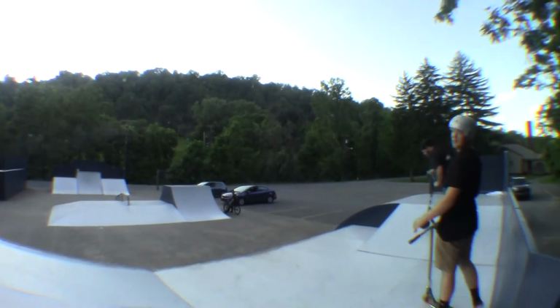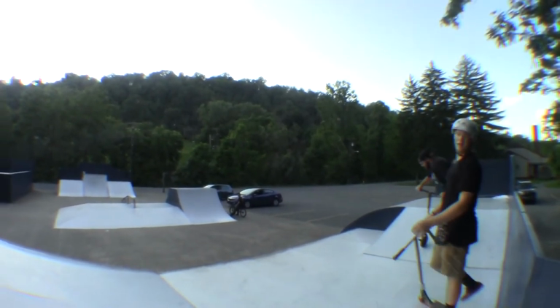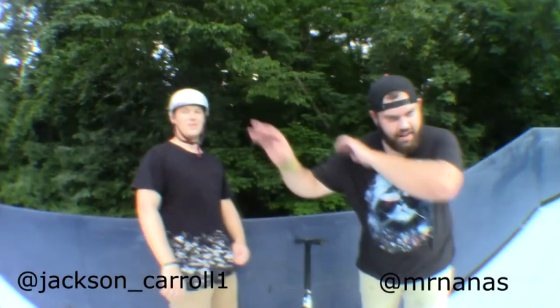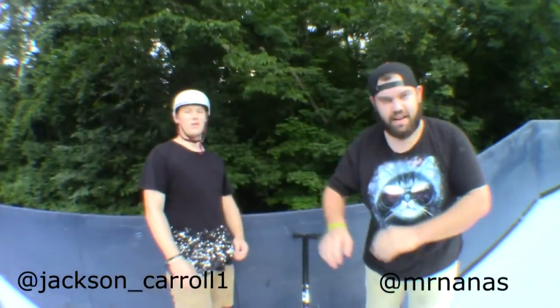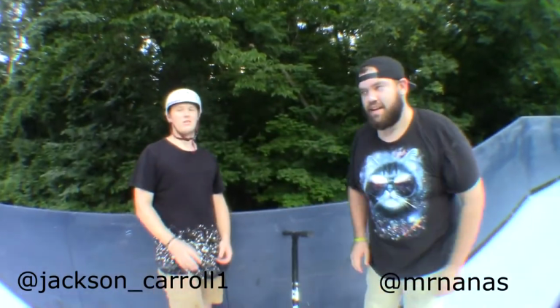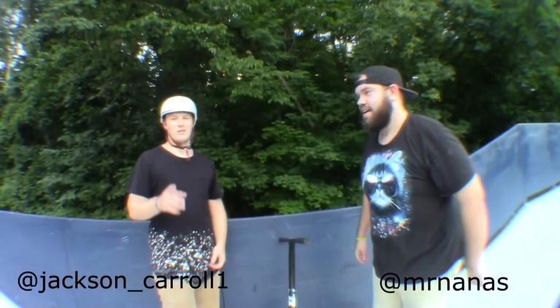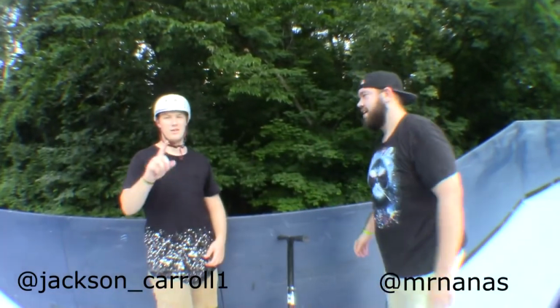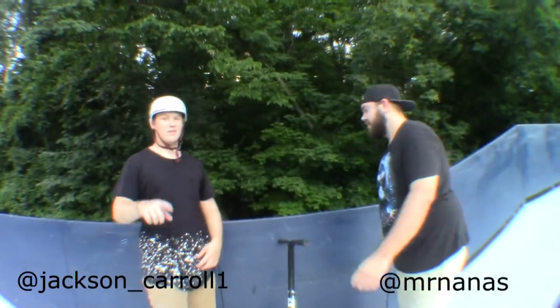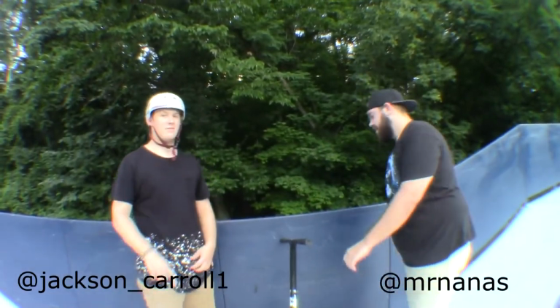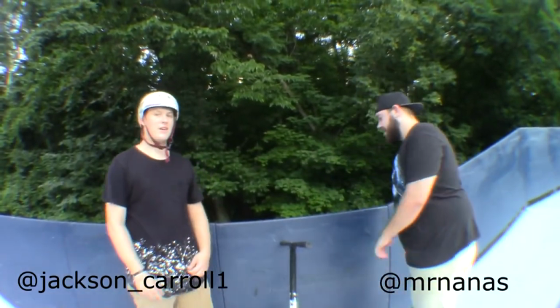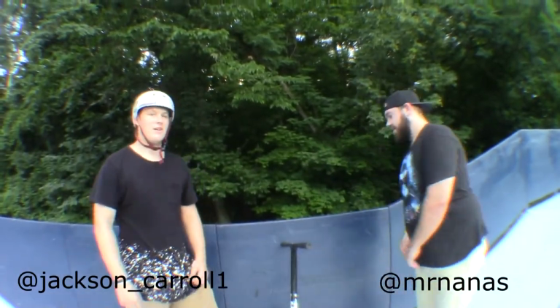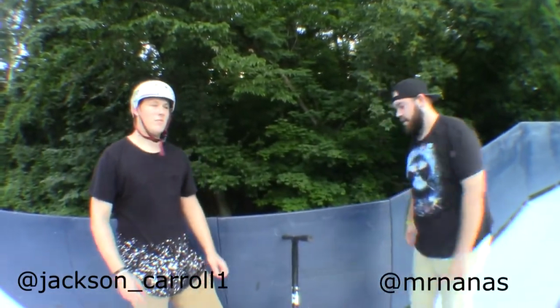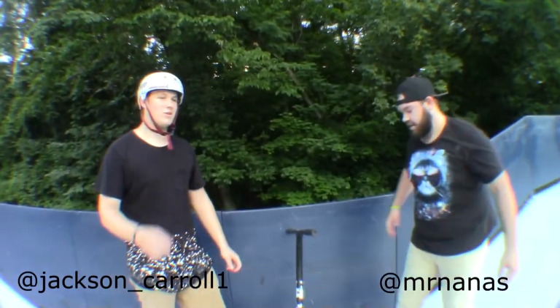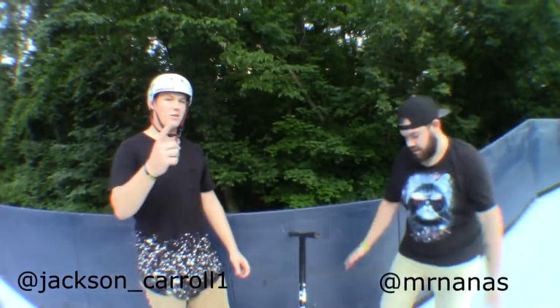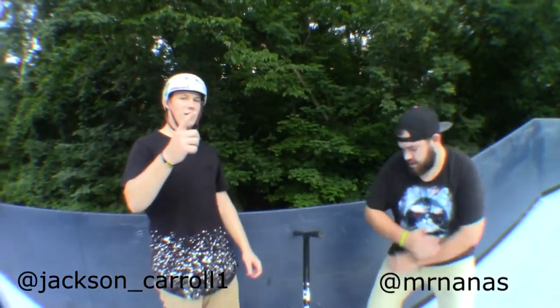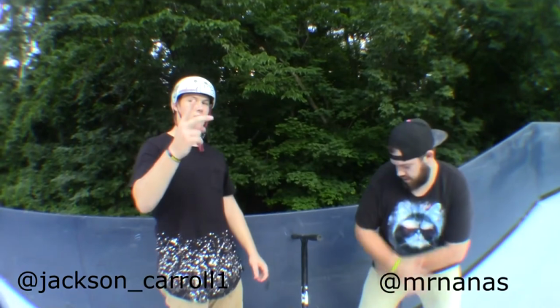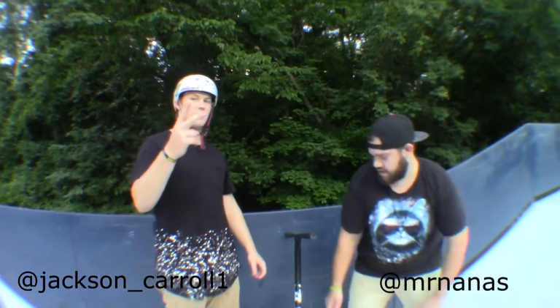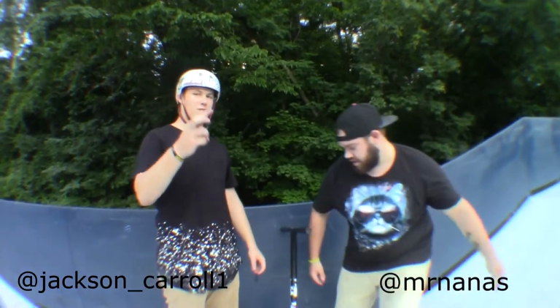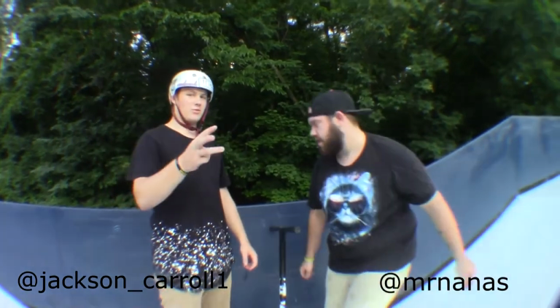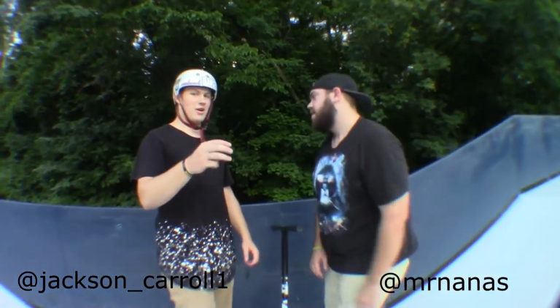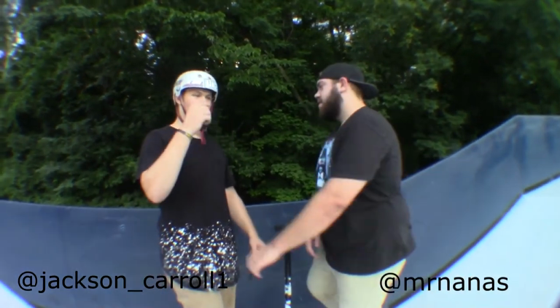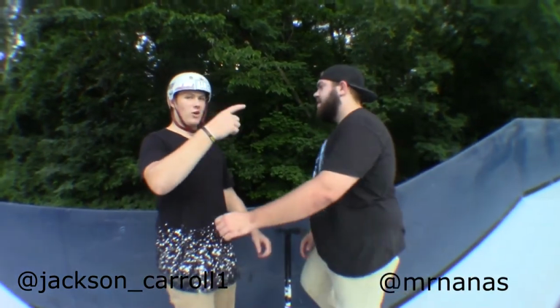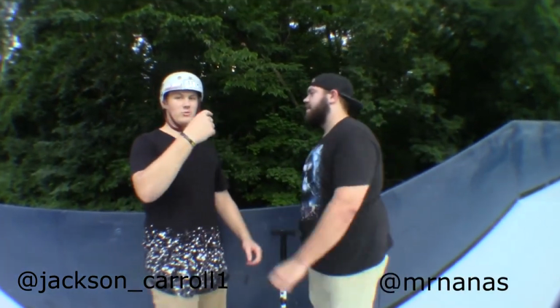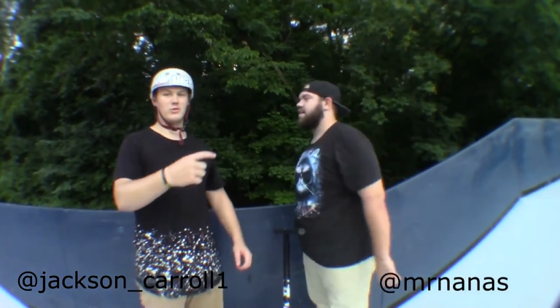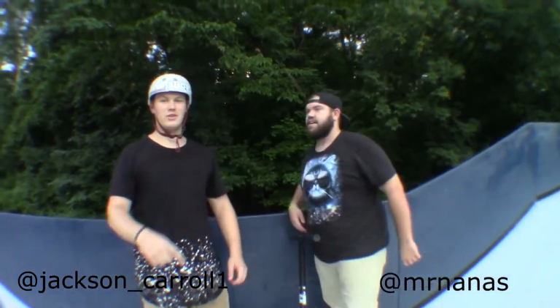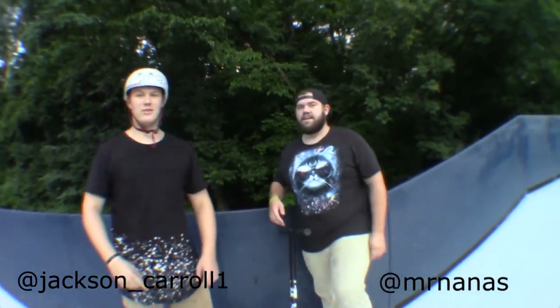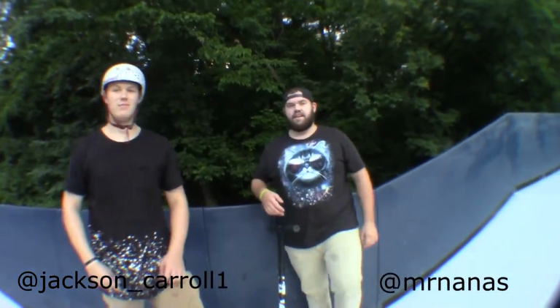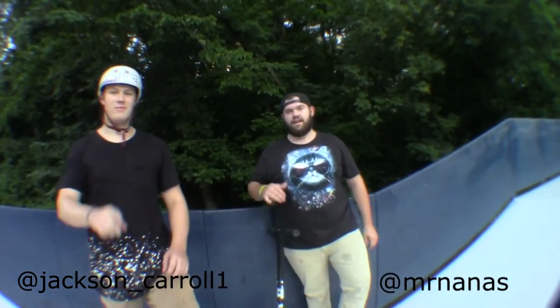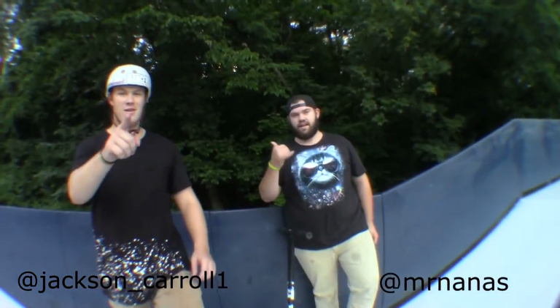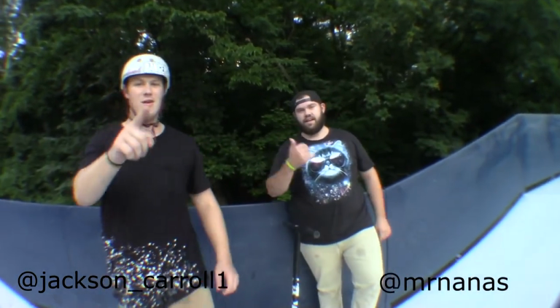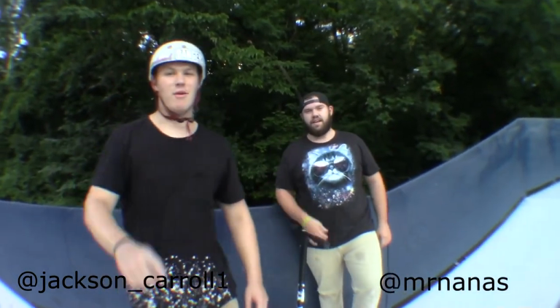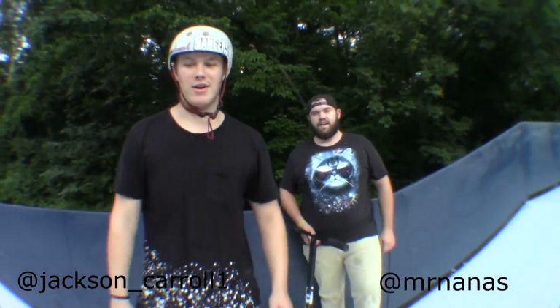End of our calling the shots. Make sure to like, comment, and subscribe, and follow us on Instagram. Bye-bye.